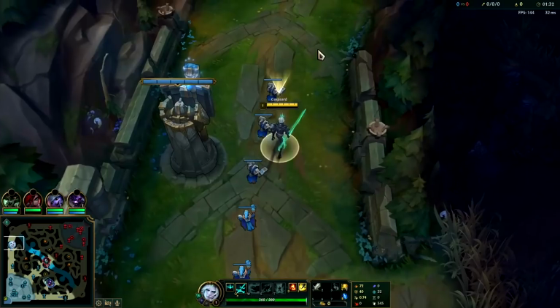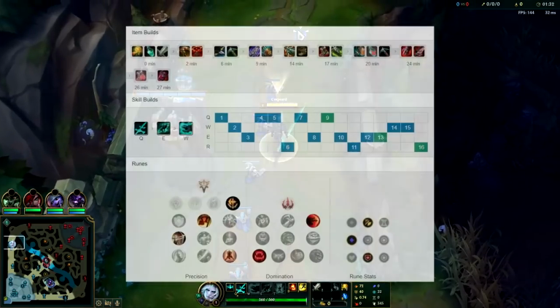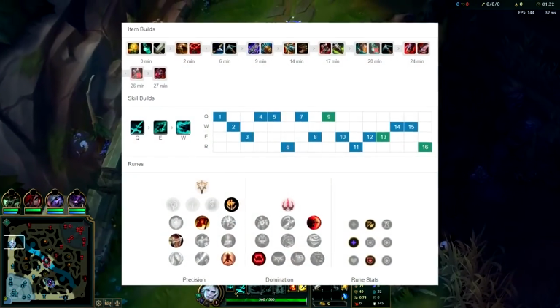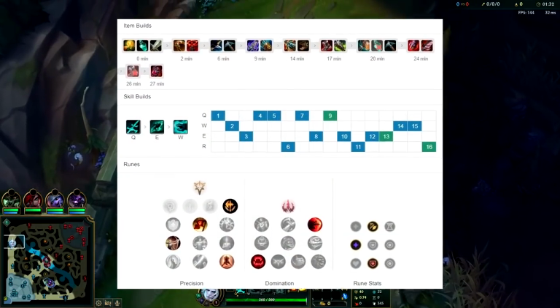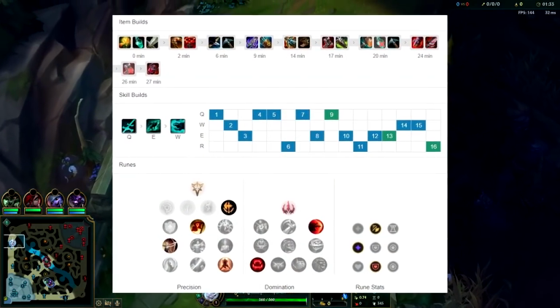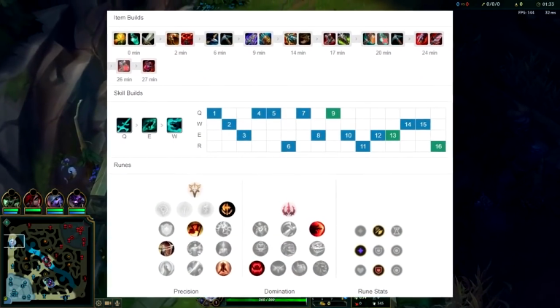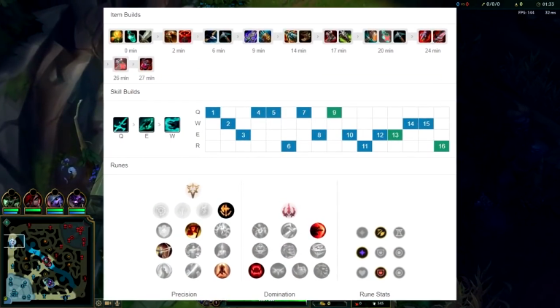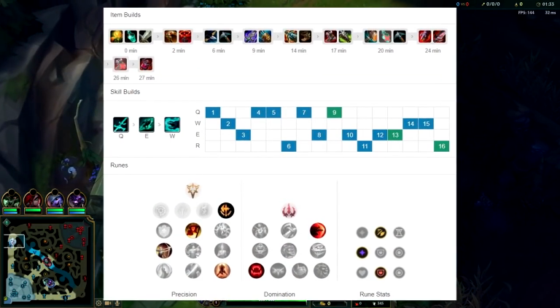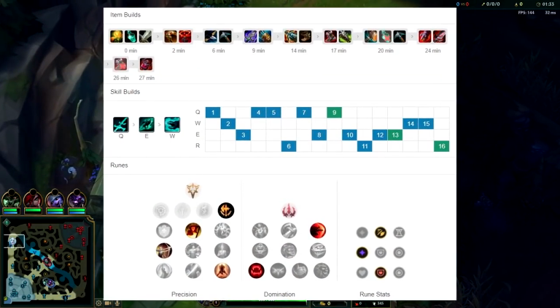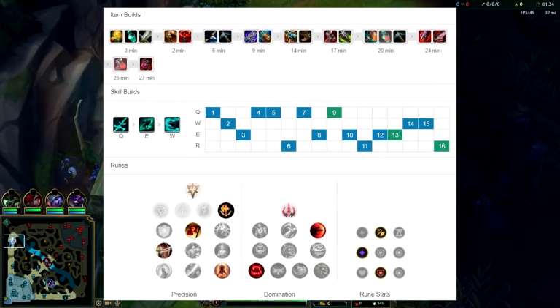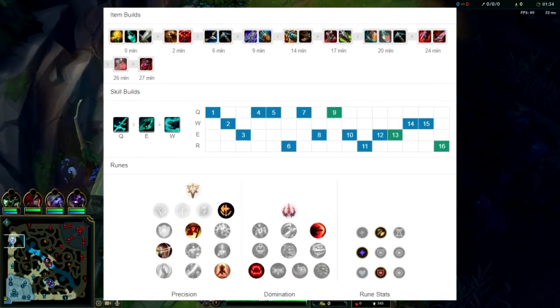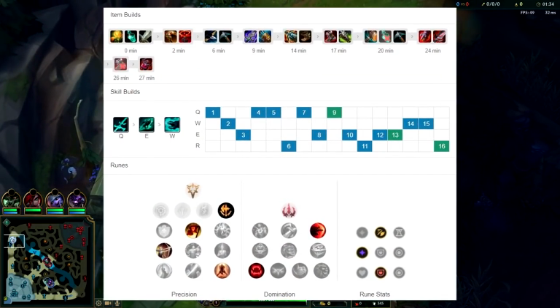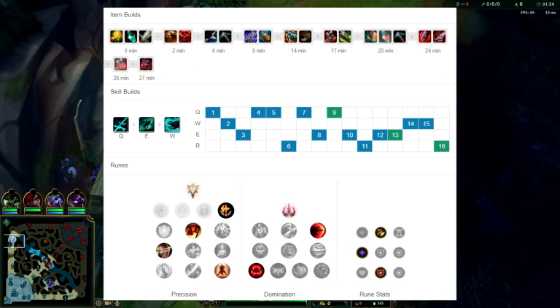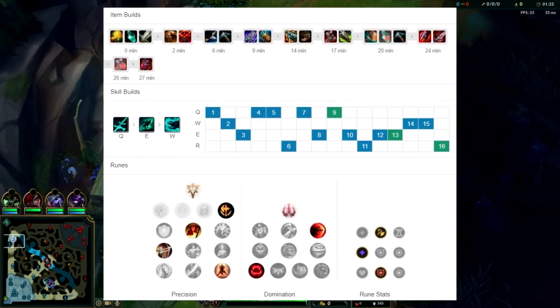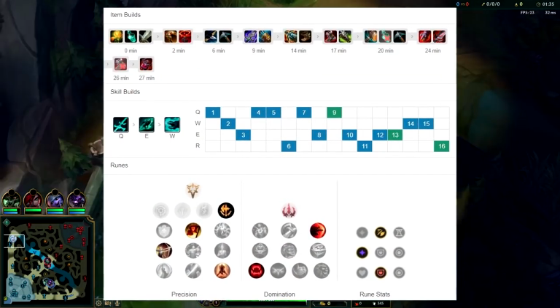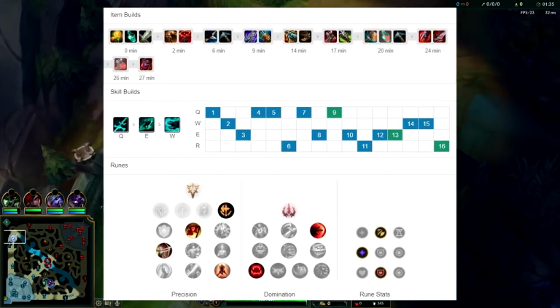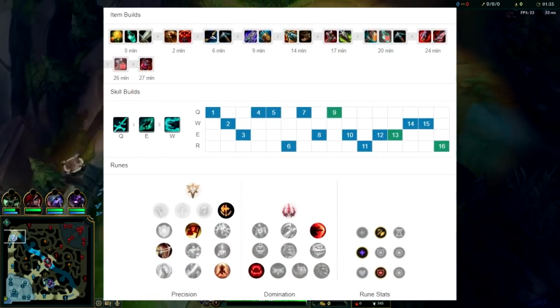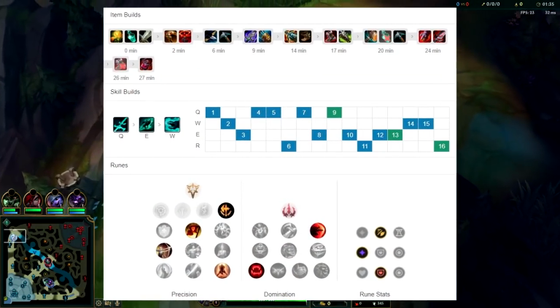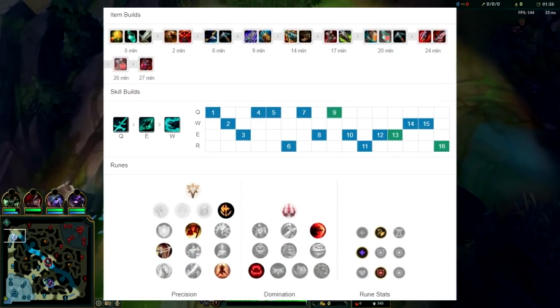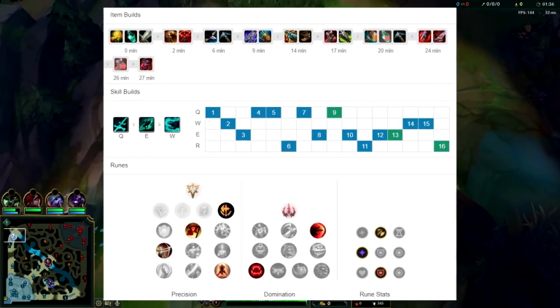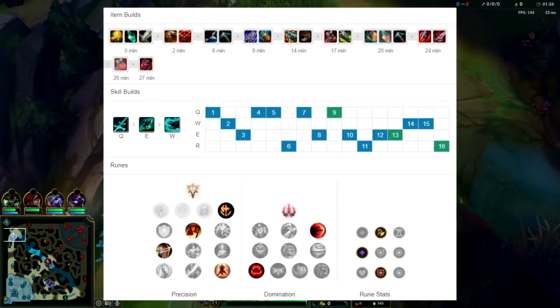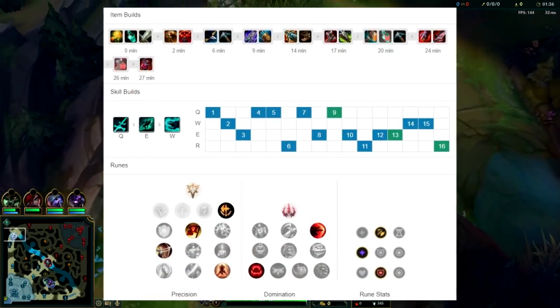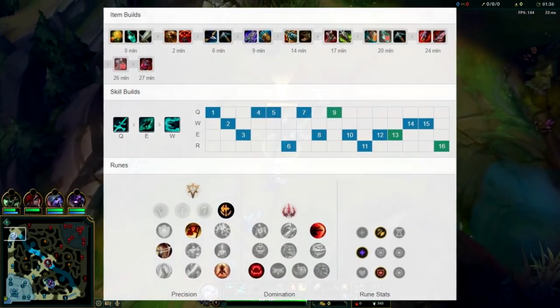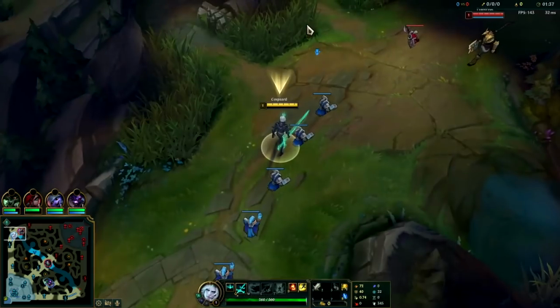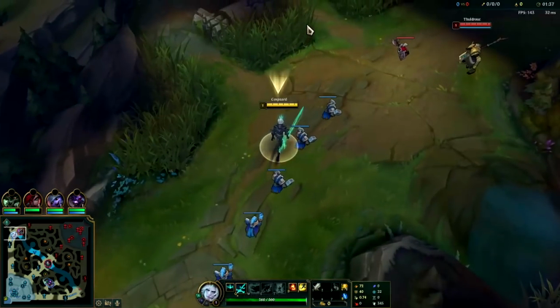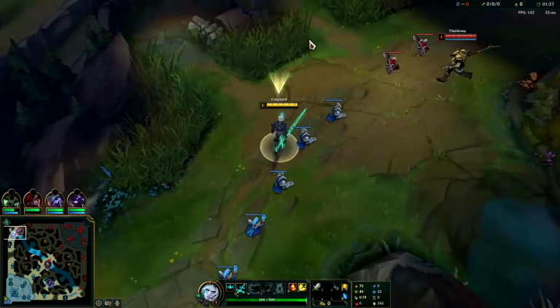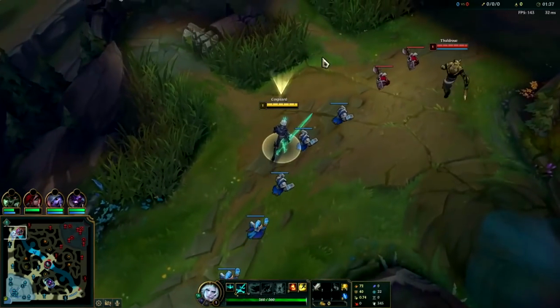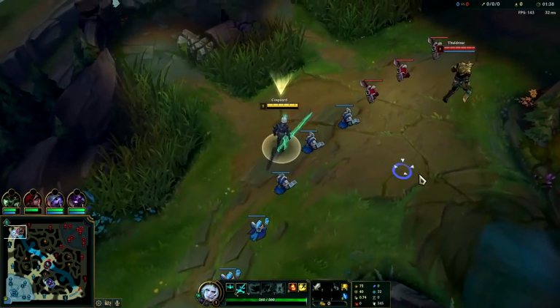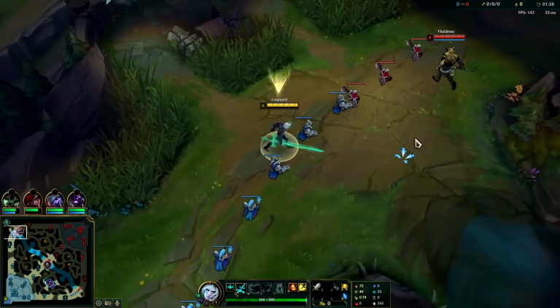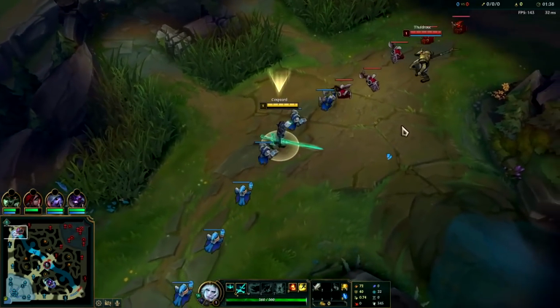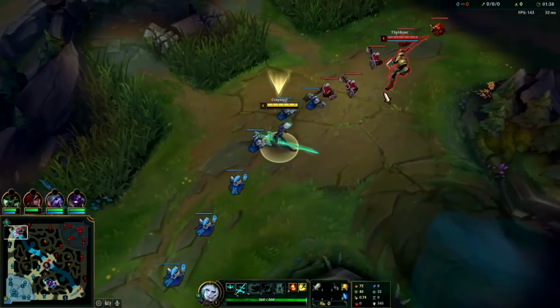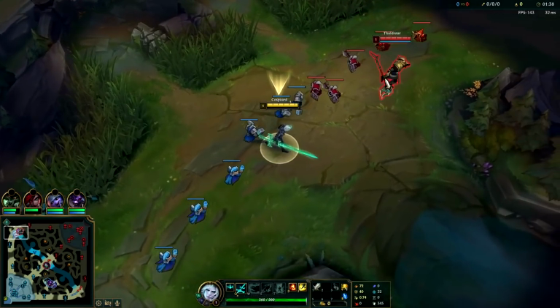What's going on guys, going to be showing you some nasty top lane Viego. Top lane Viego instead of Kraken normally goes for Bork, Rush Ender Kraken.